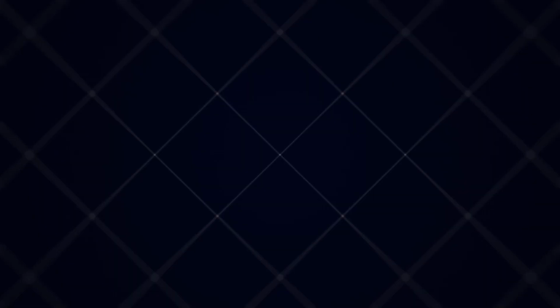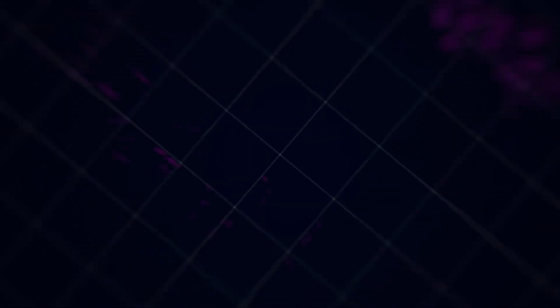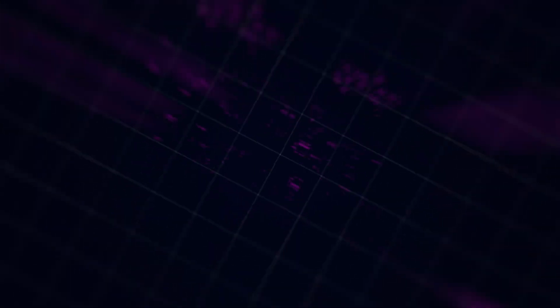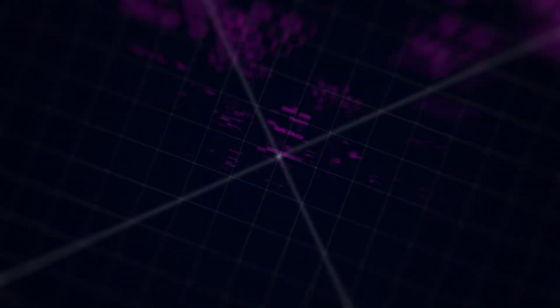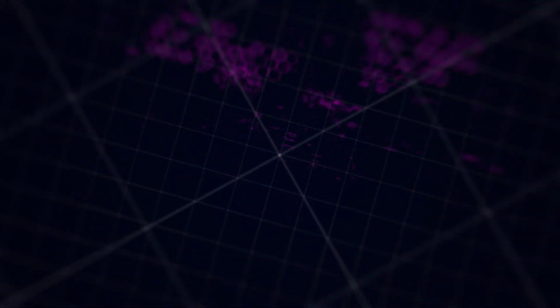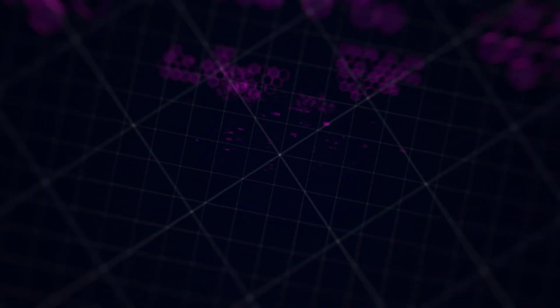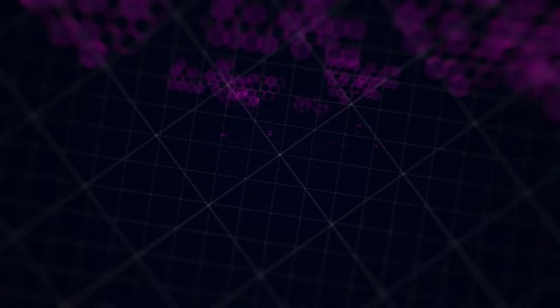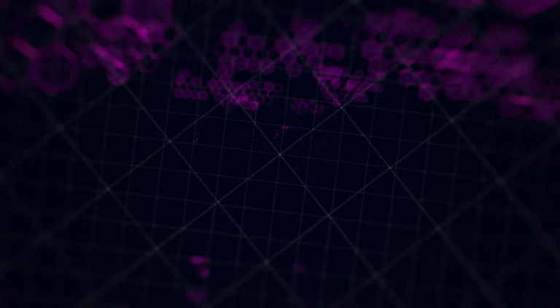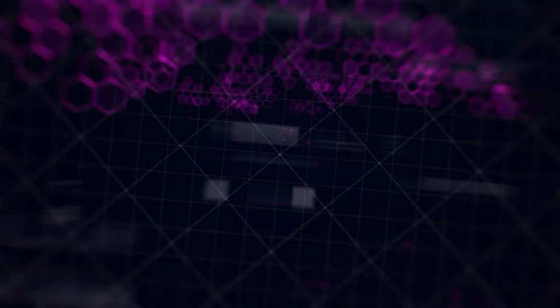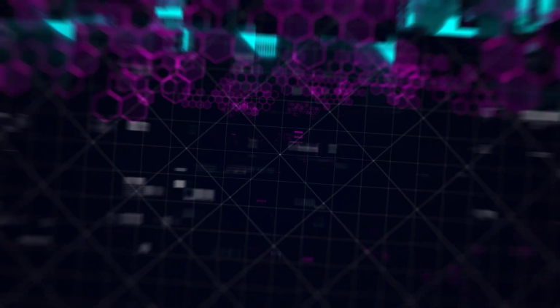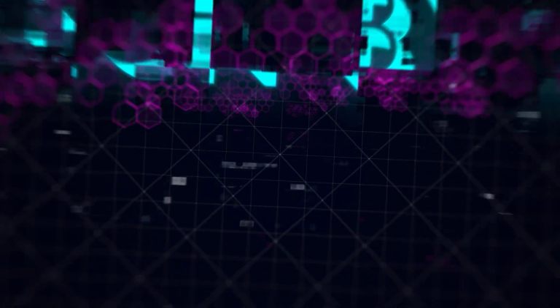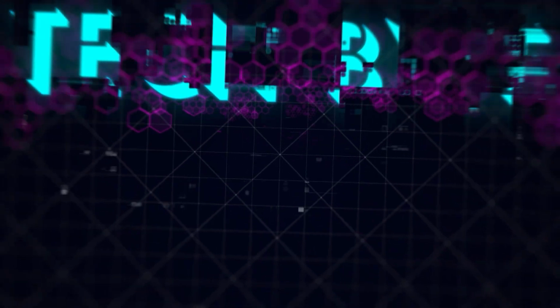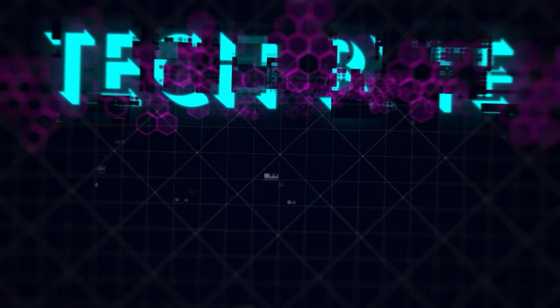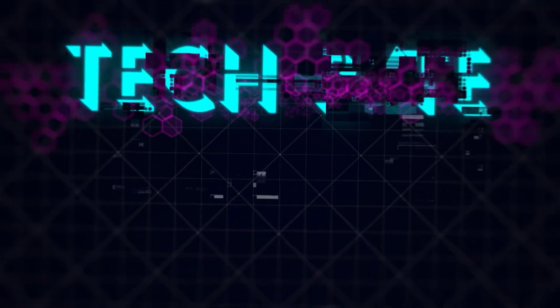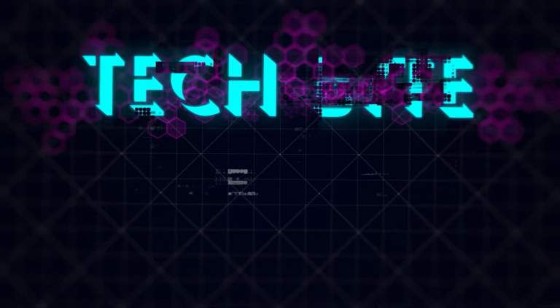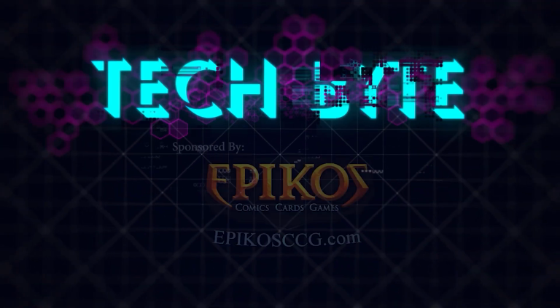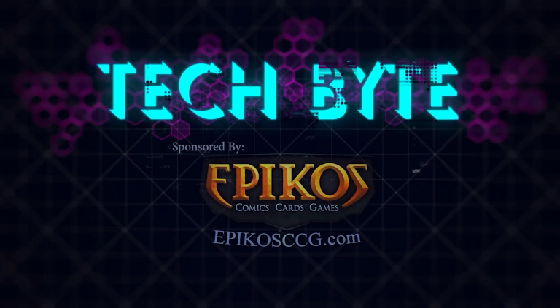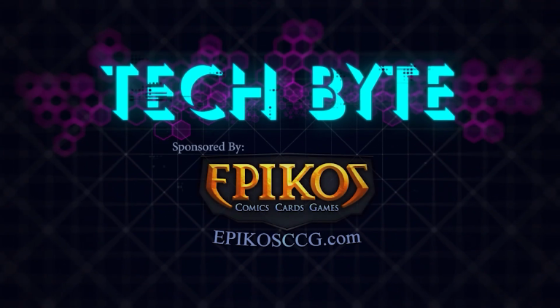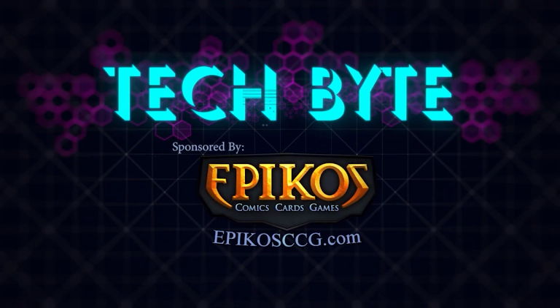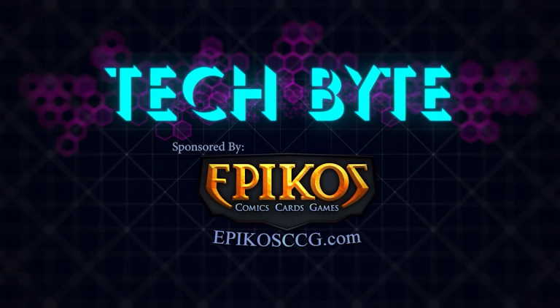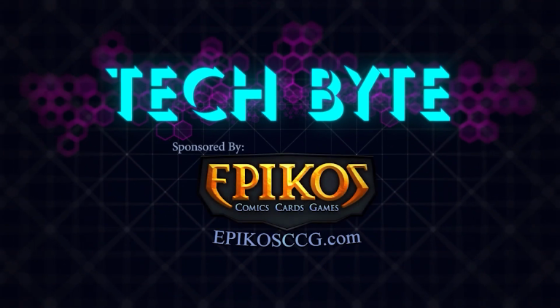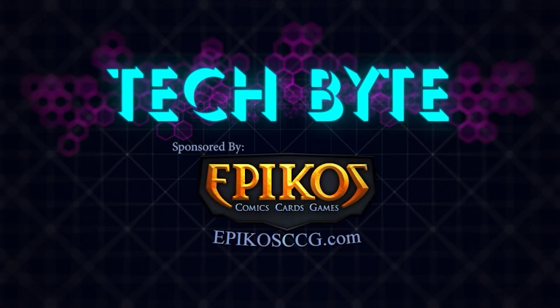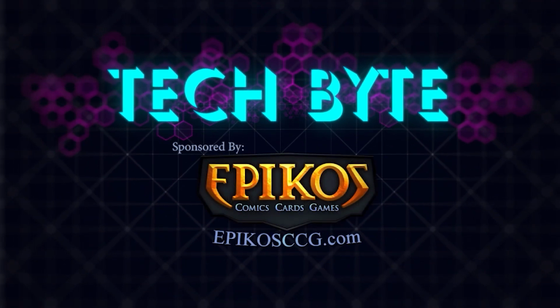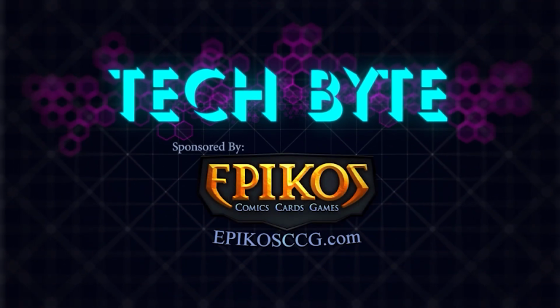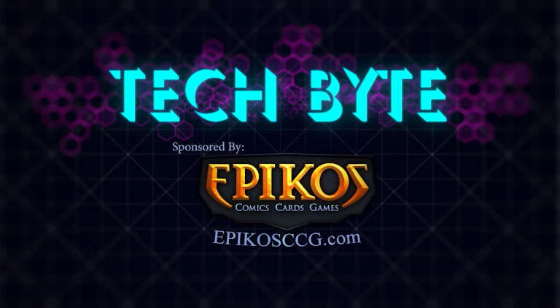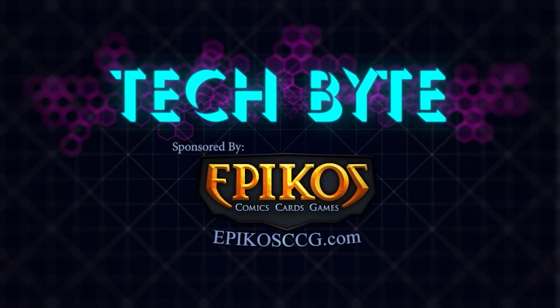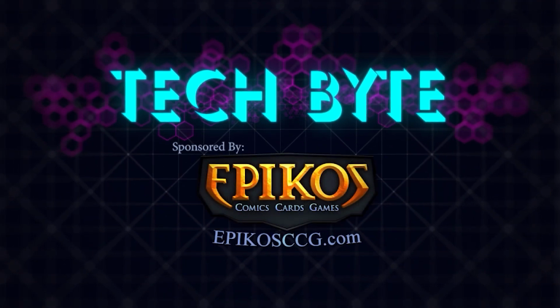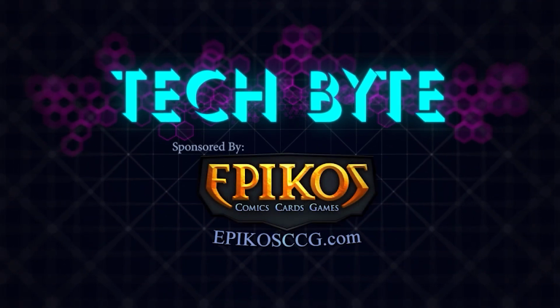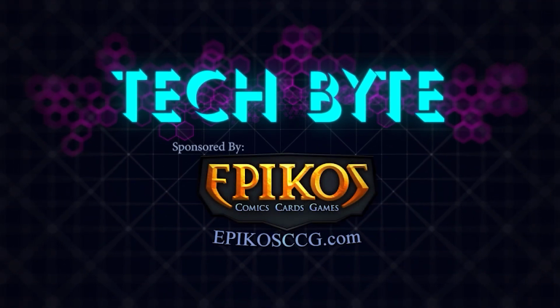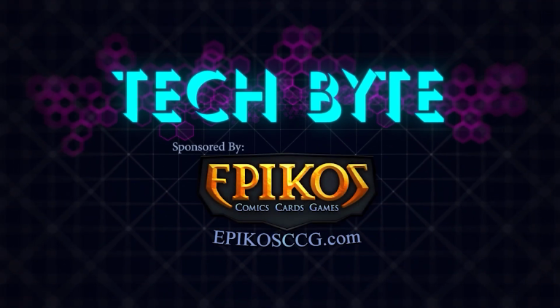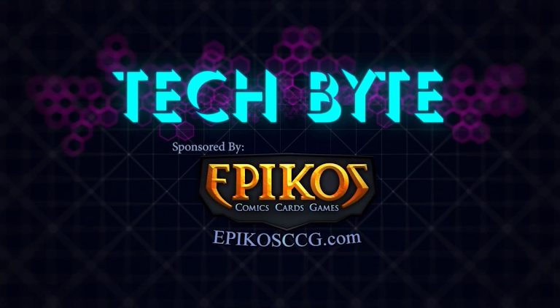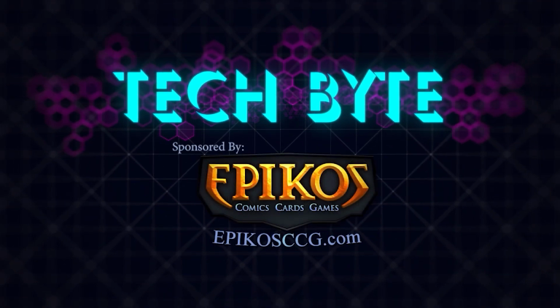I'm Emelika Sulo, and this is Tech Byte, sponsored by Epico's Comics, Cards, and Games.